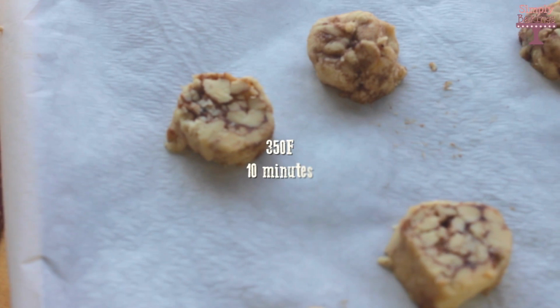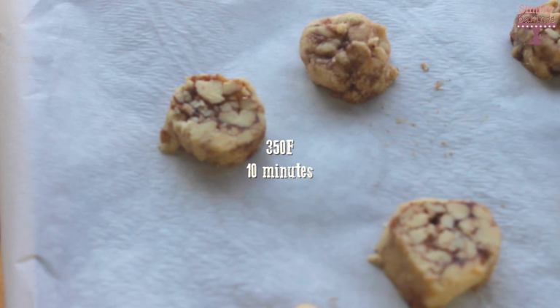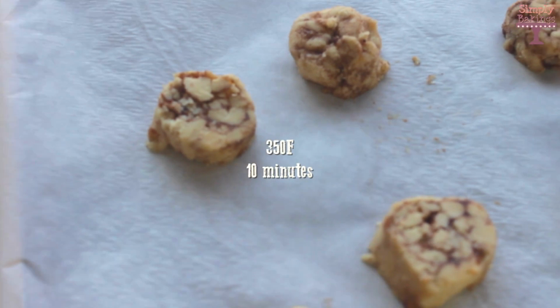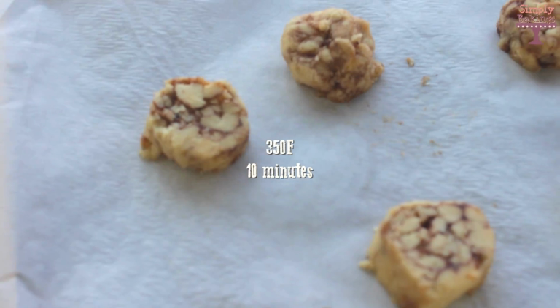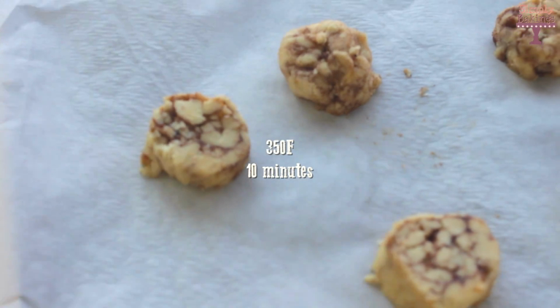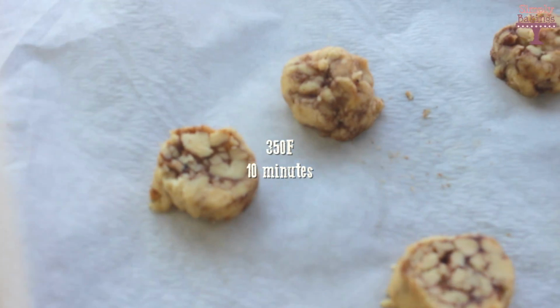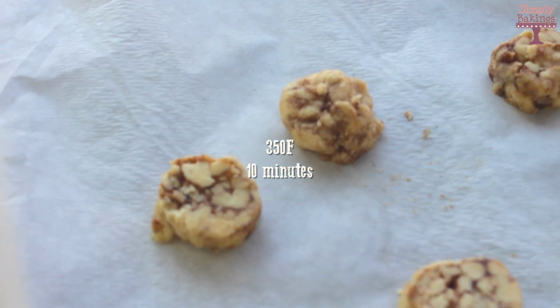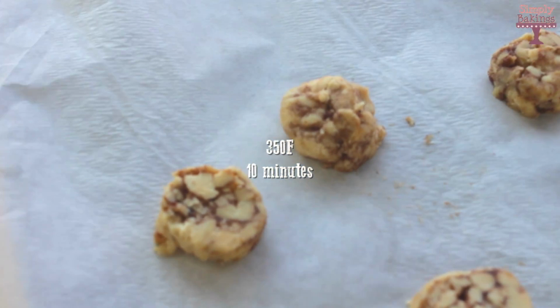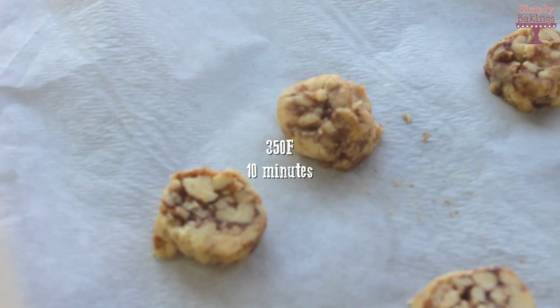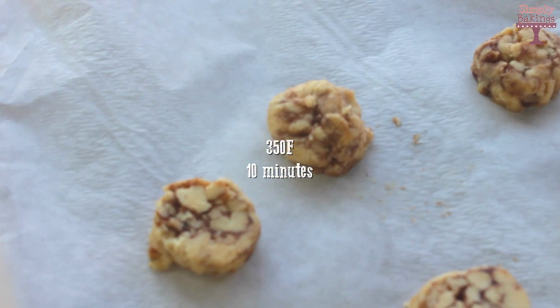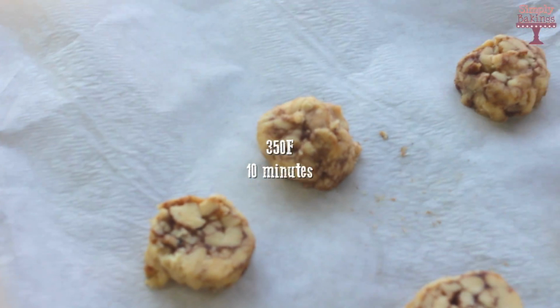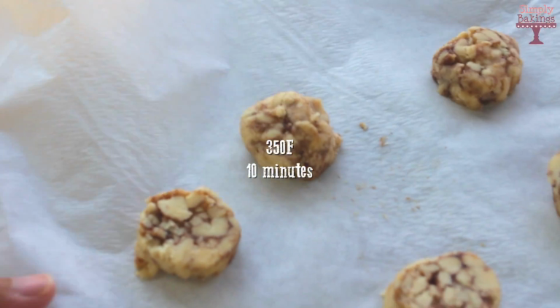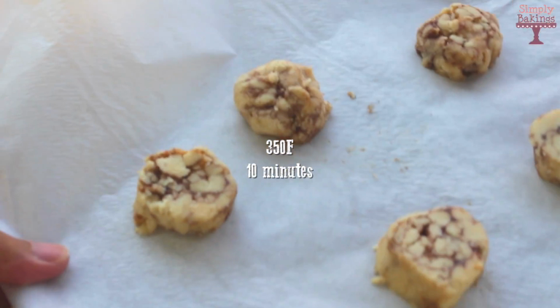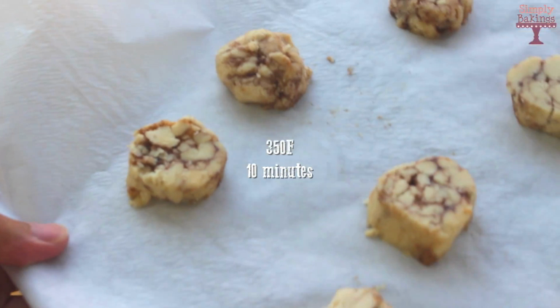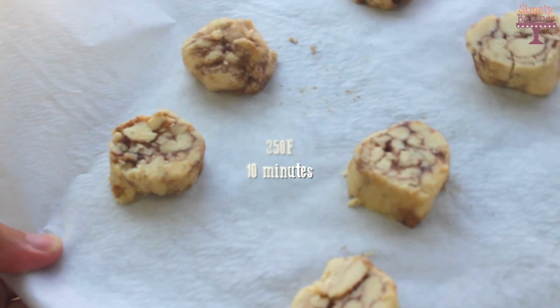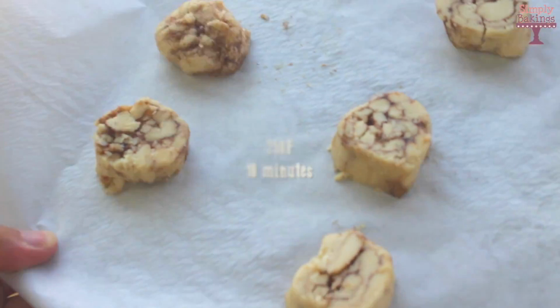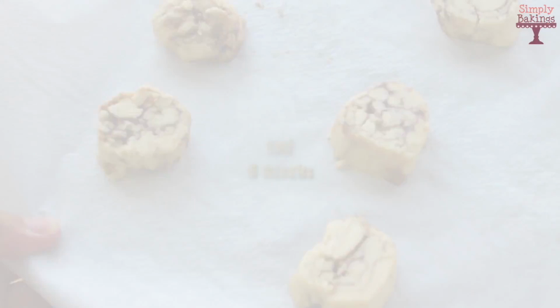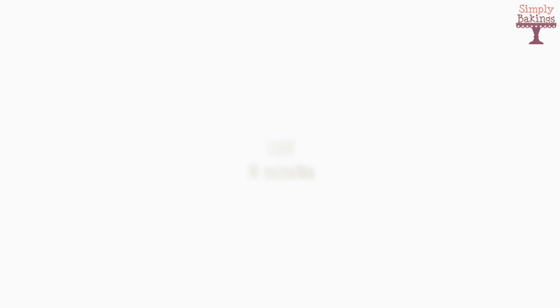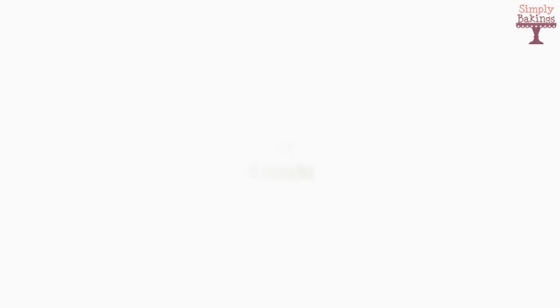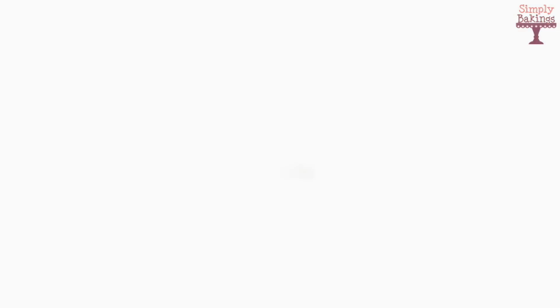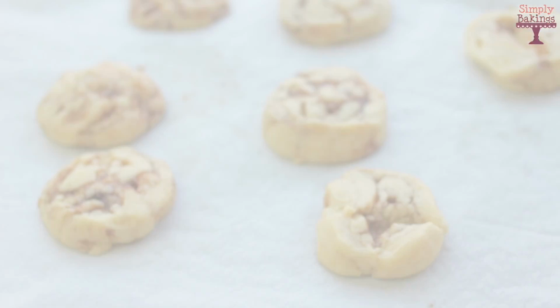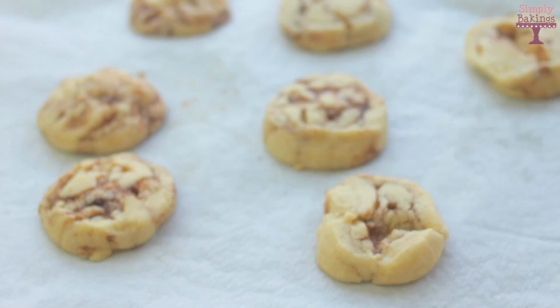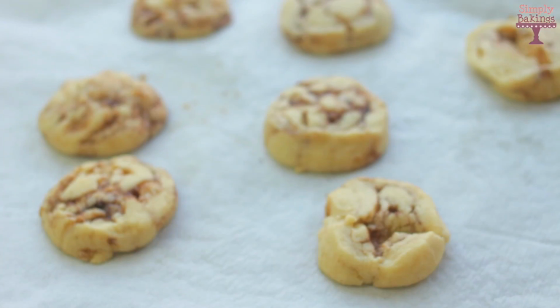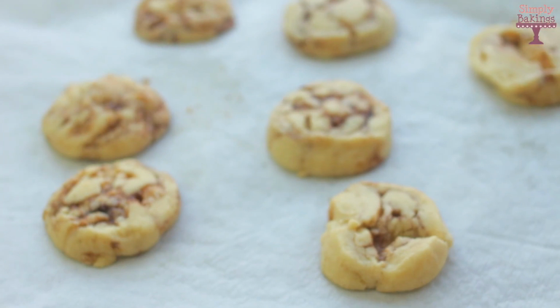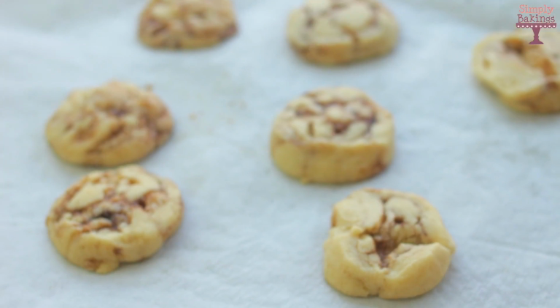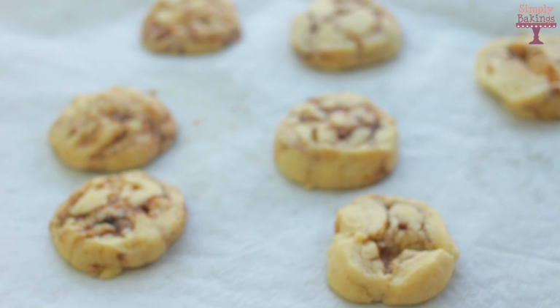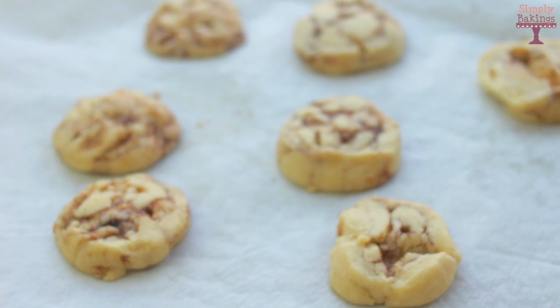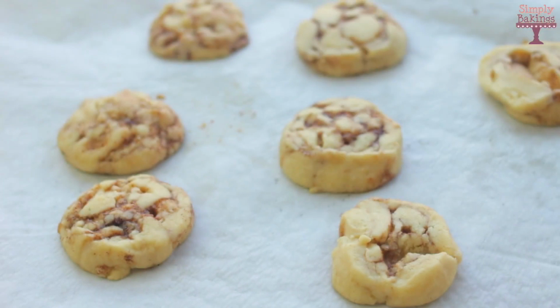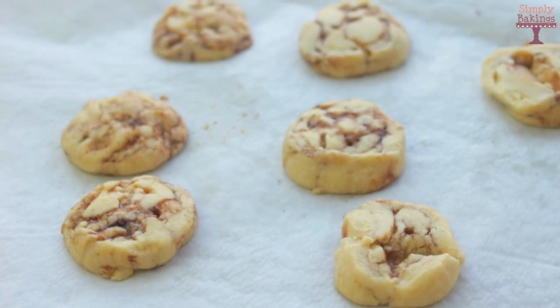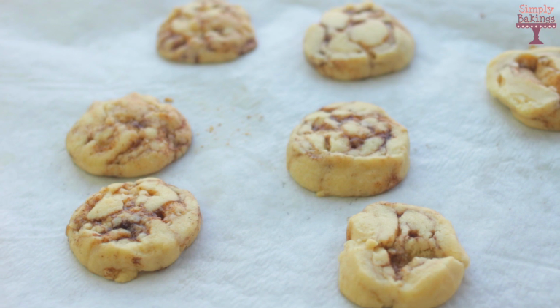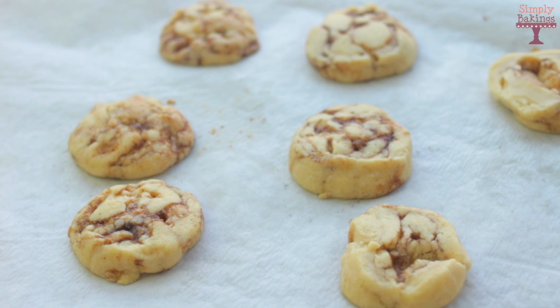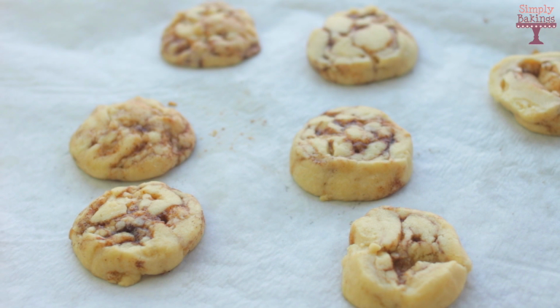I placed the cut cookies on some parchment paper and baked them at 350 degrees Fahrenheit for about 10 minutes.